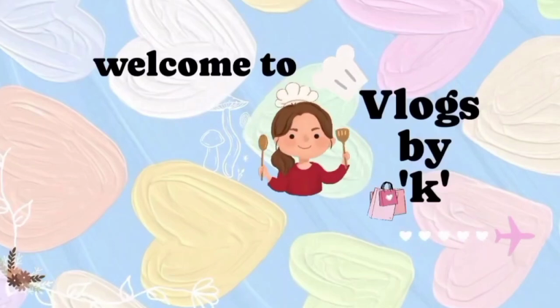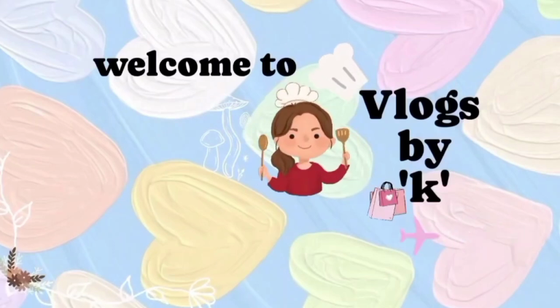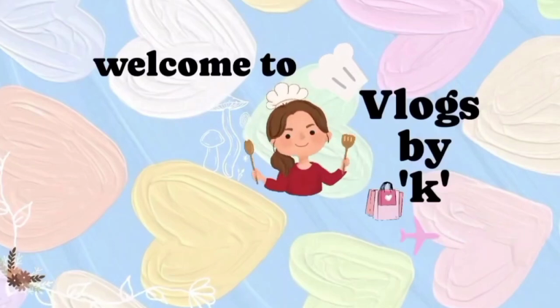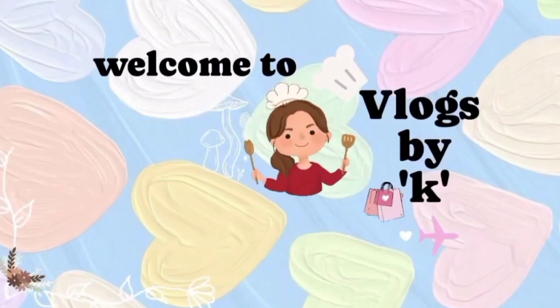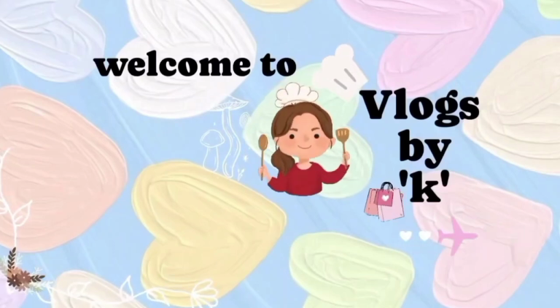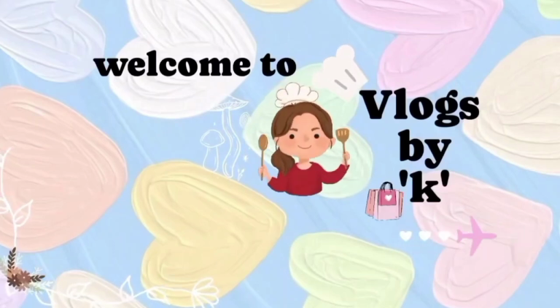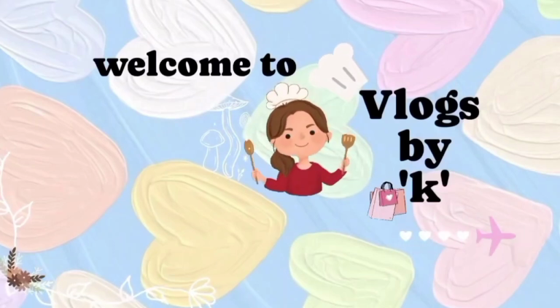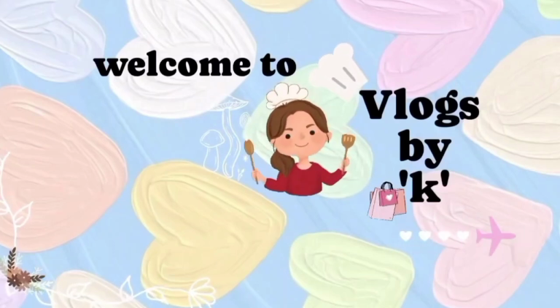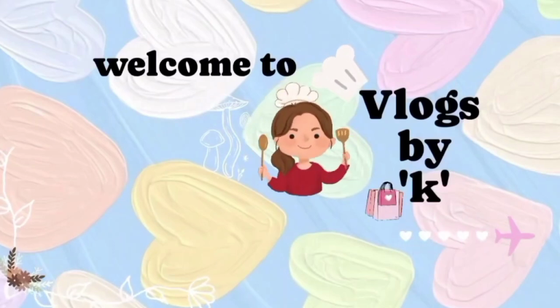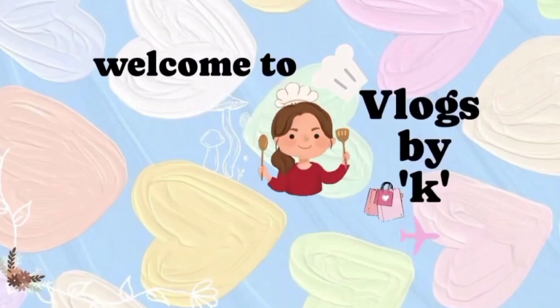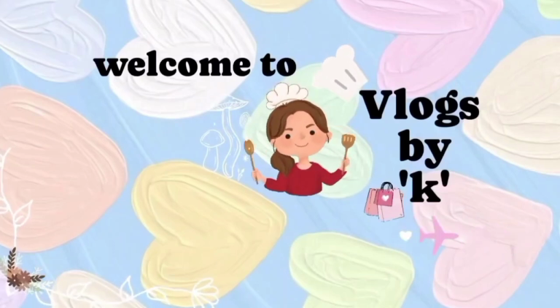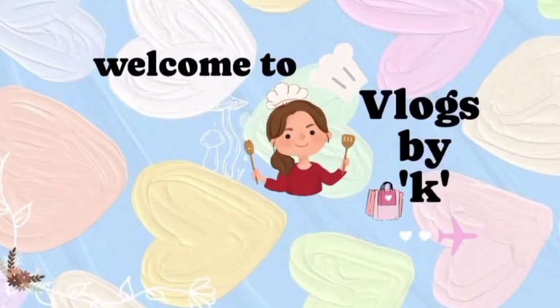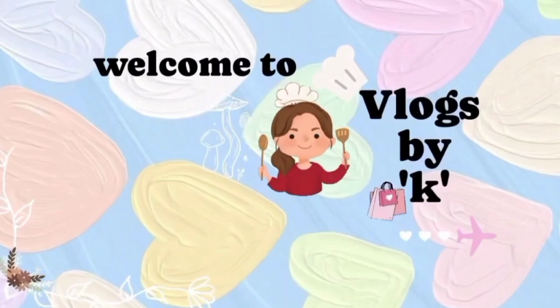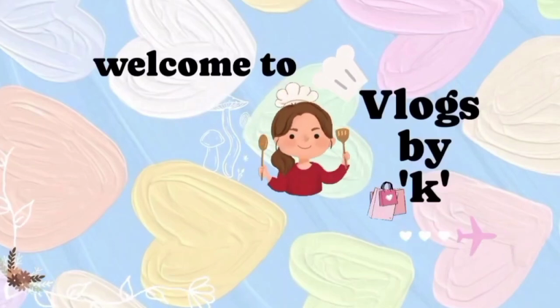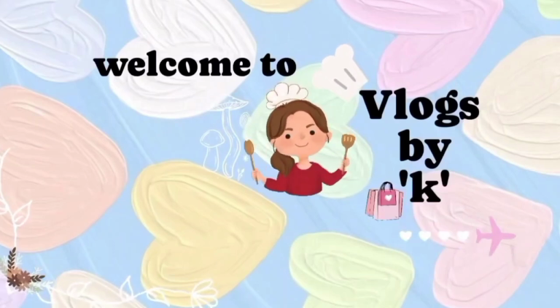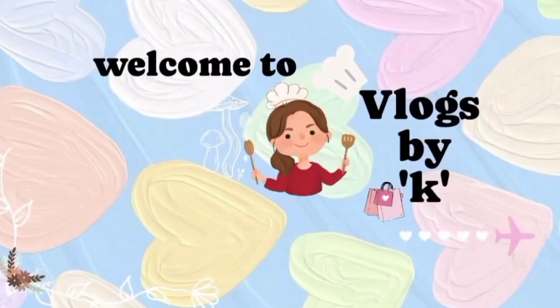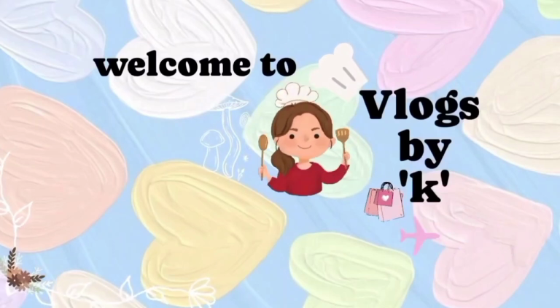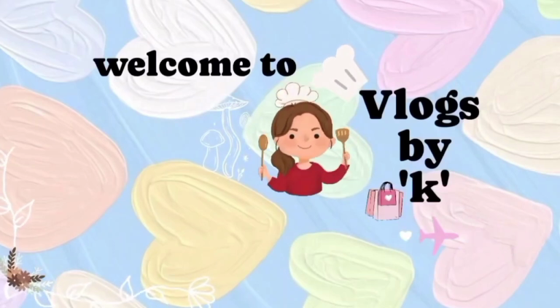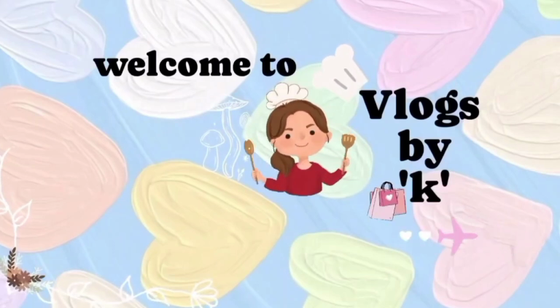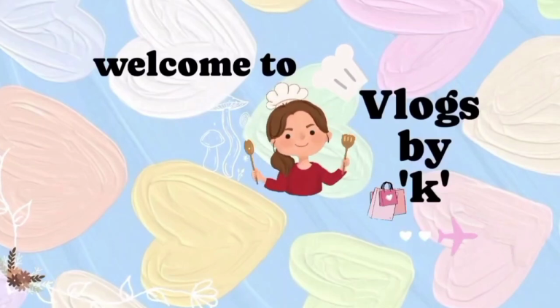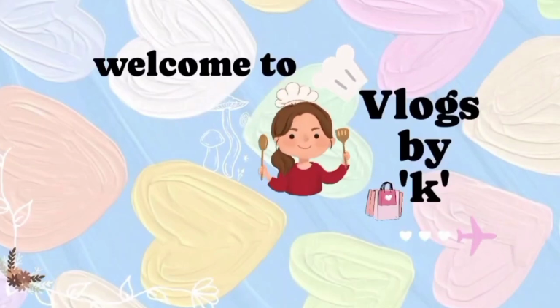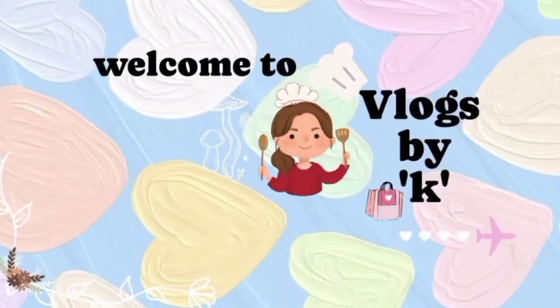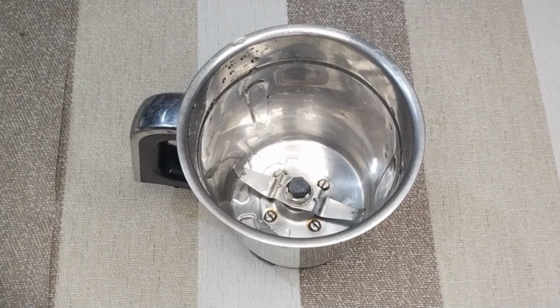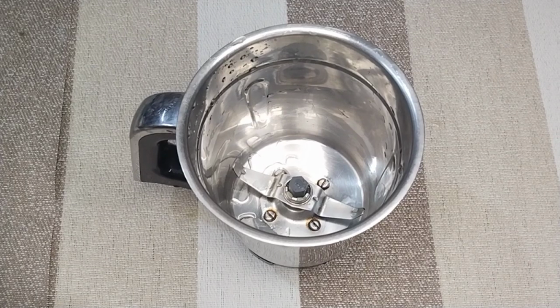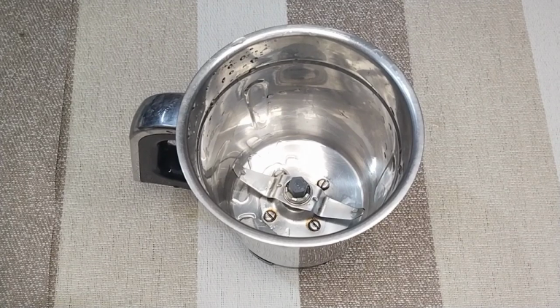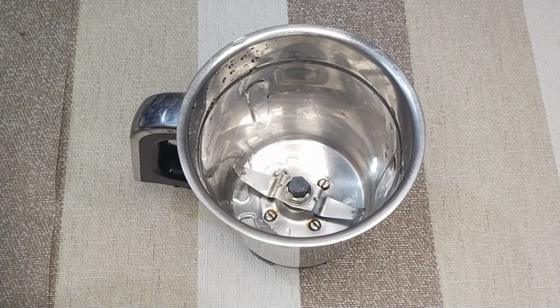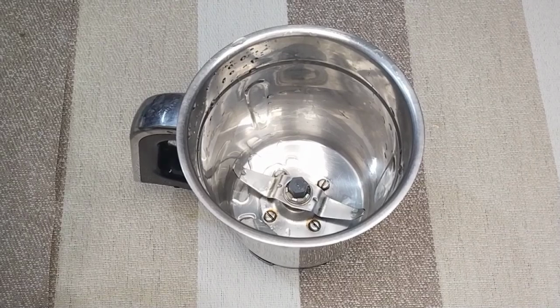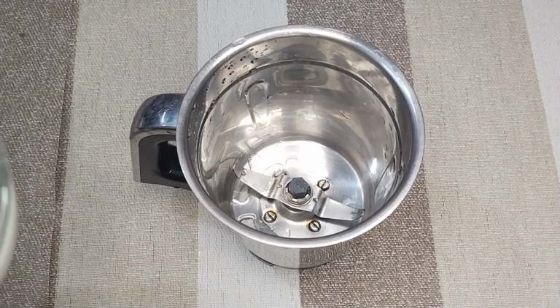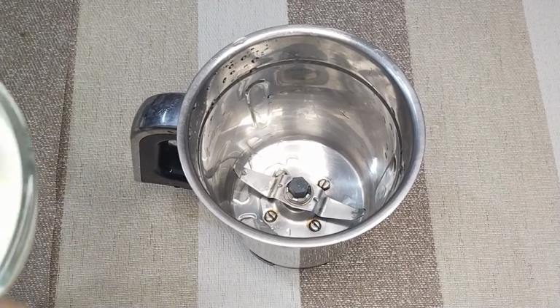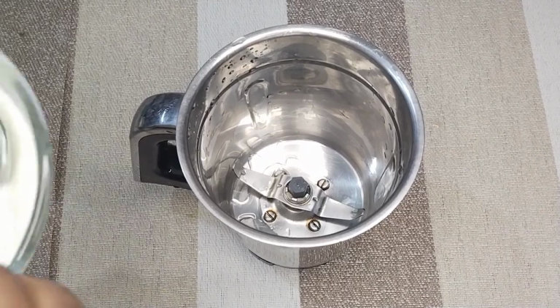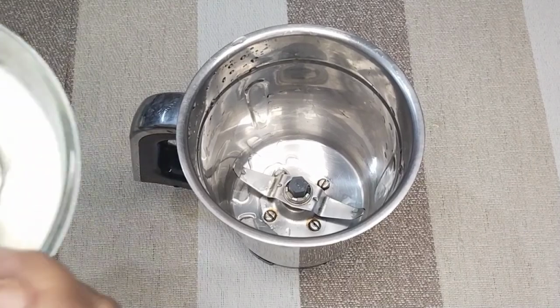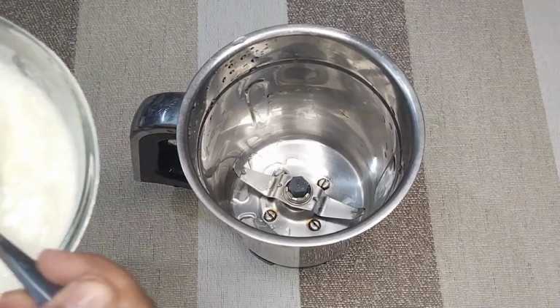Hello everyone! Welcome to Vlogs by K. Spicy buttermilk-ers.